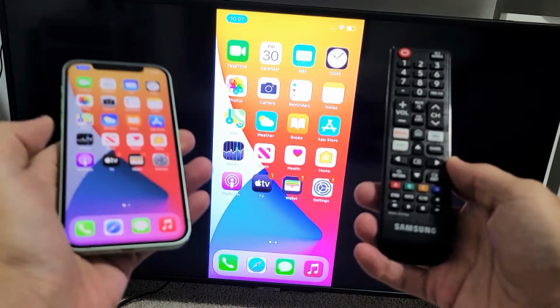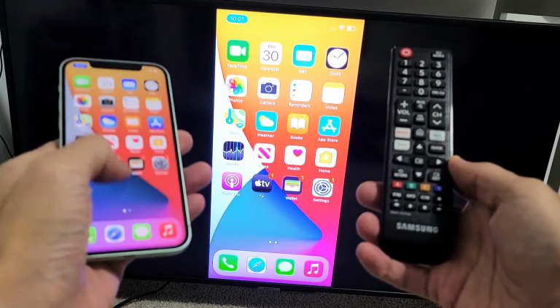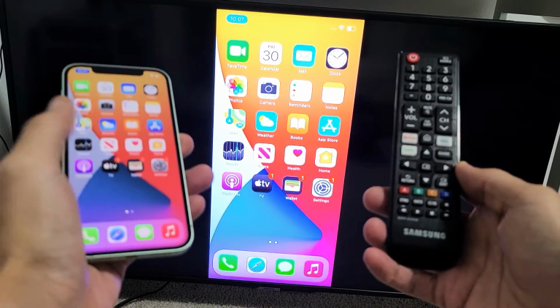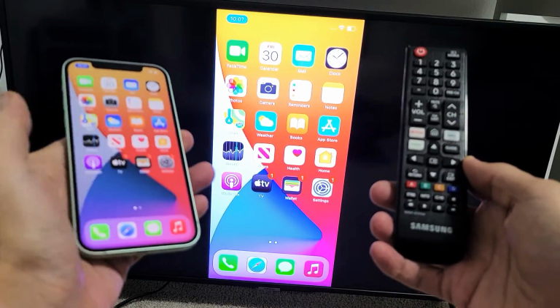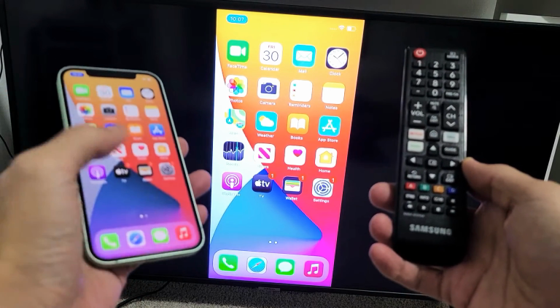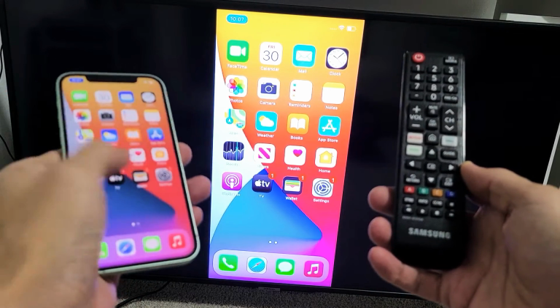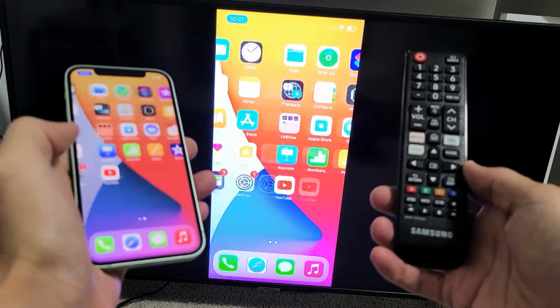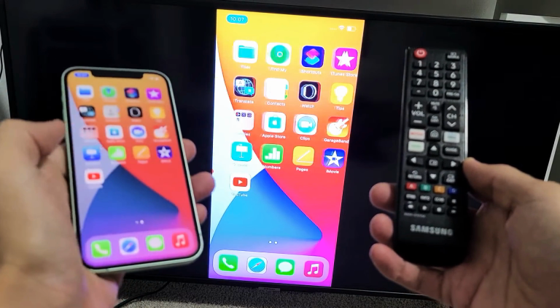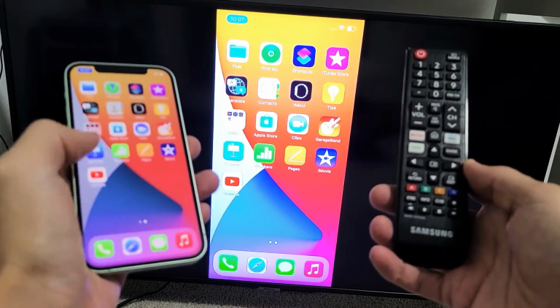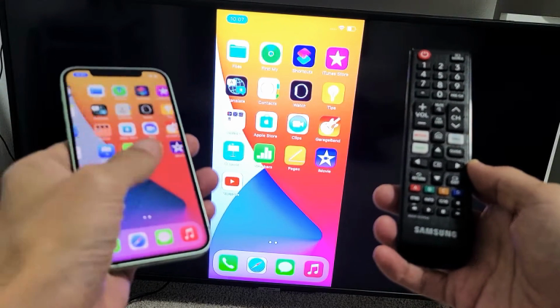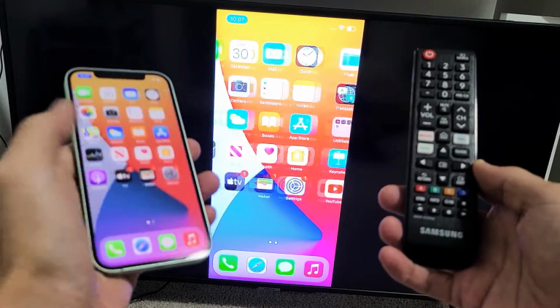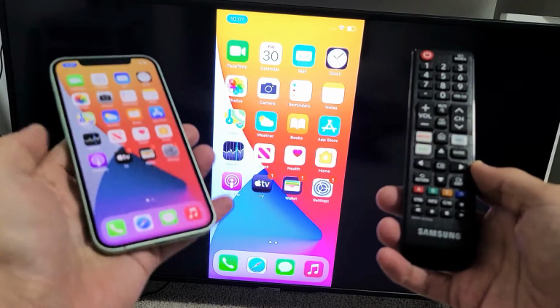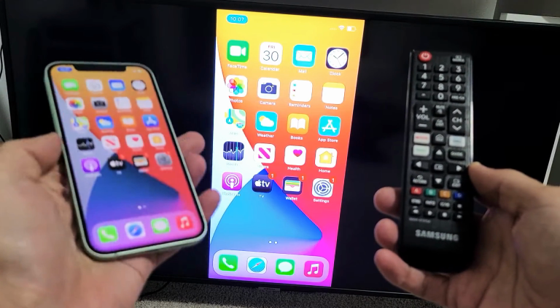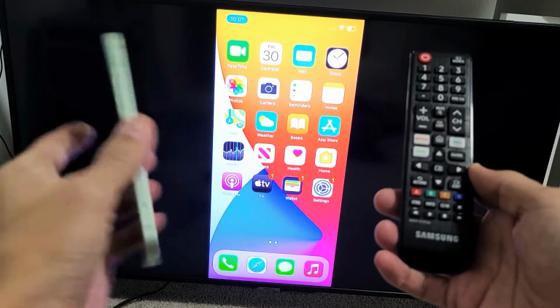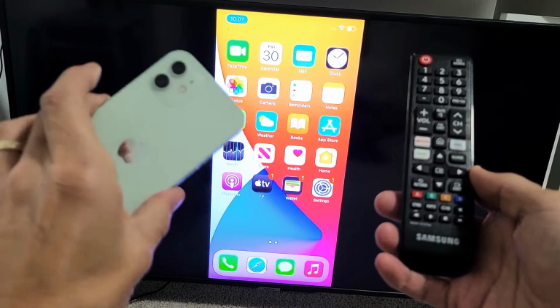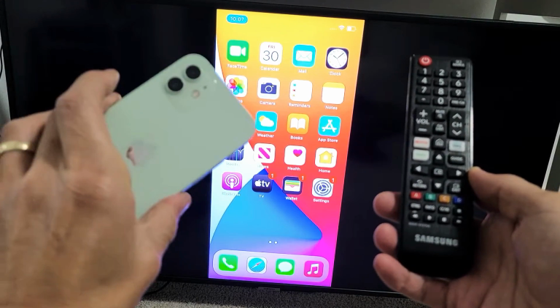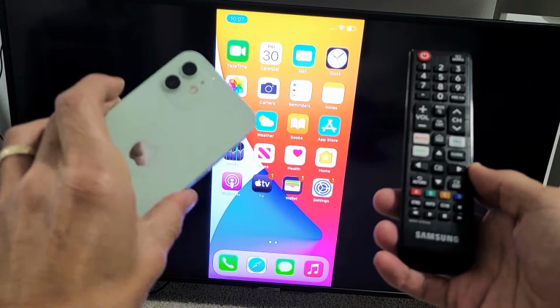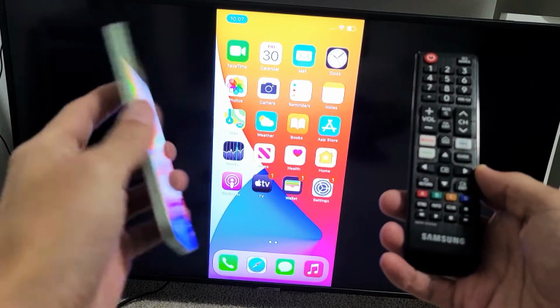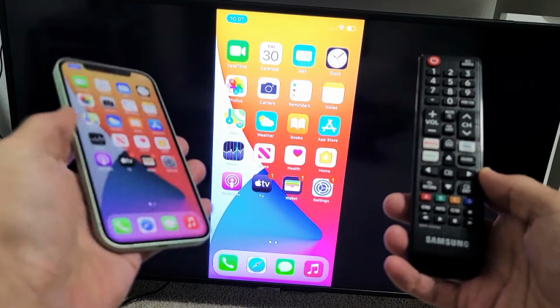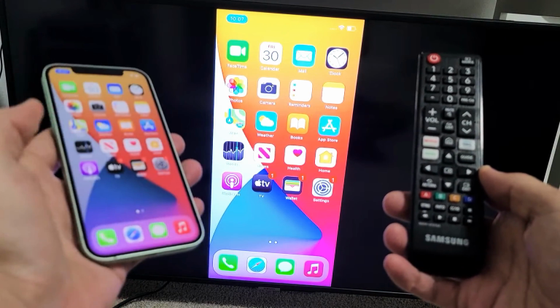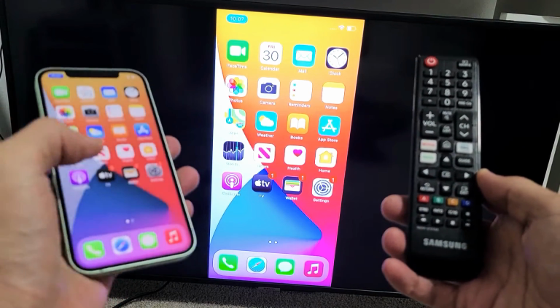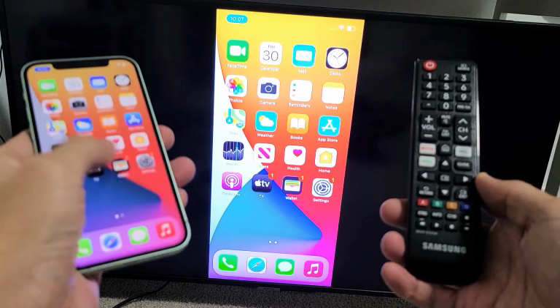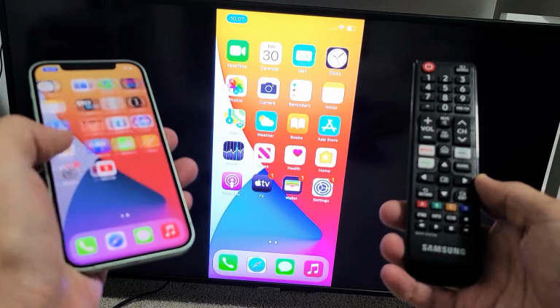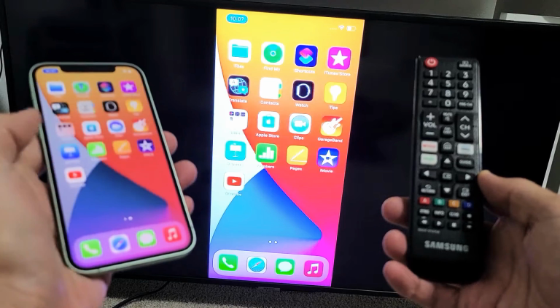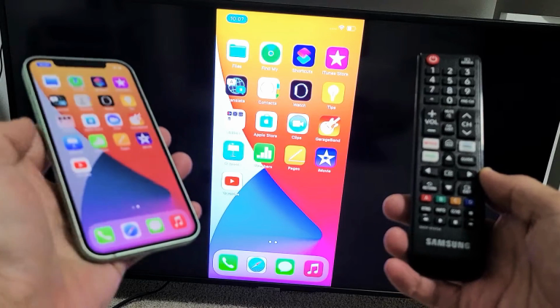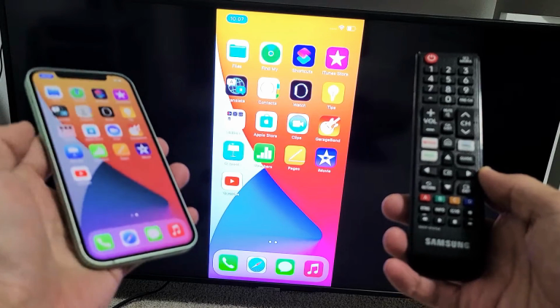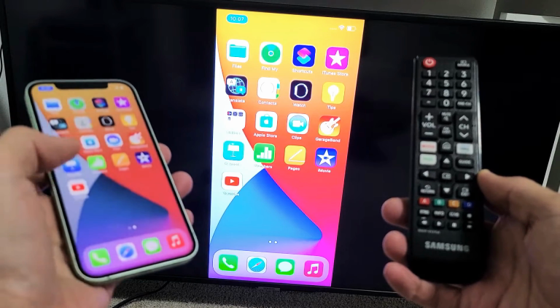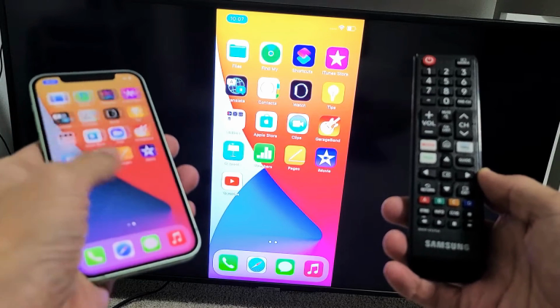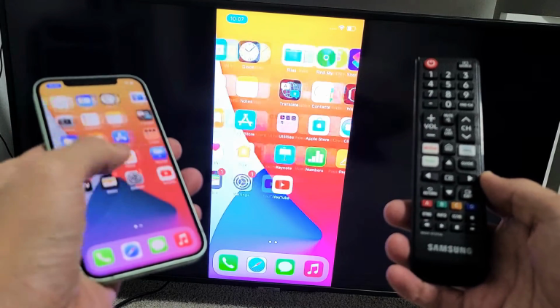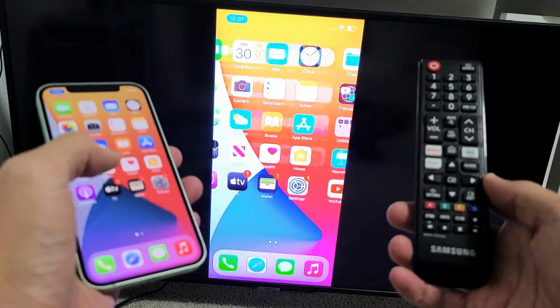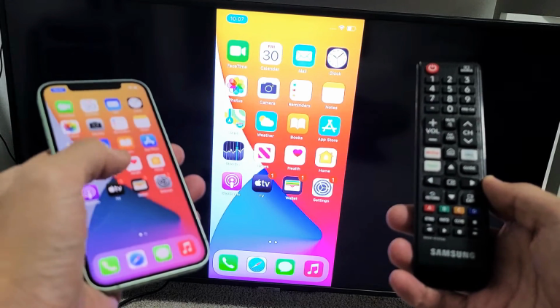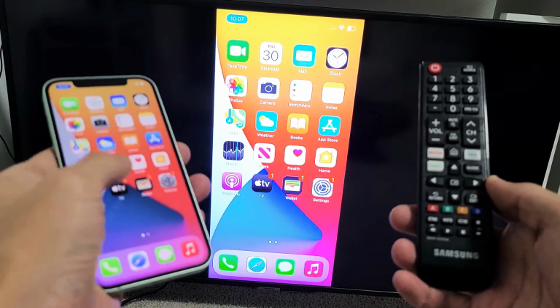Hey, what is up guys? So you have an iPhone 12 or 12 Pro. I'm going to show you how to screen mirror to a Samsung Smart TV.